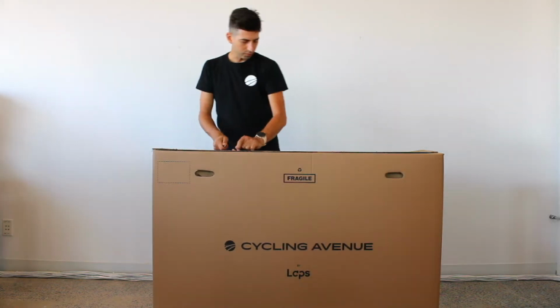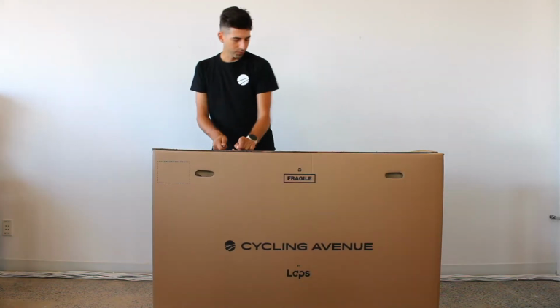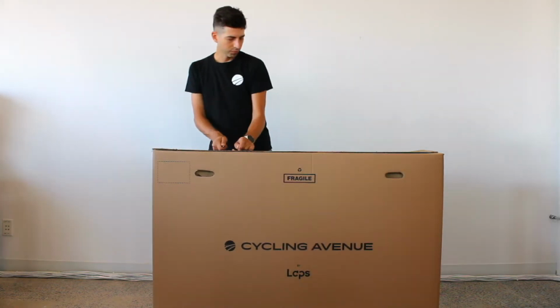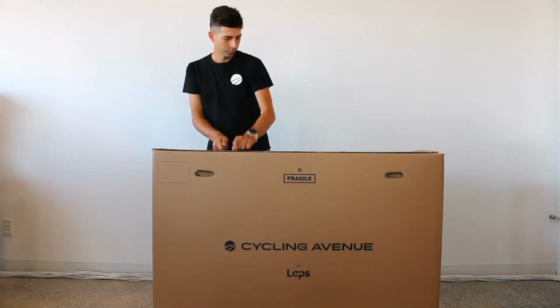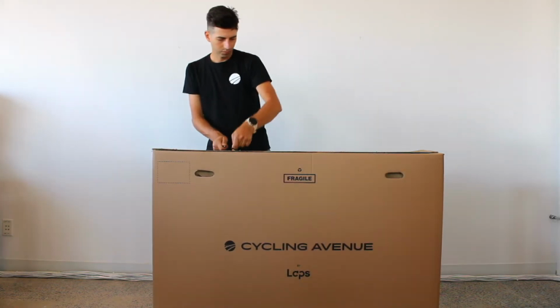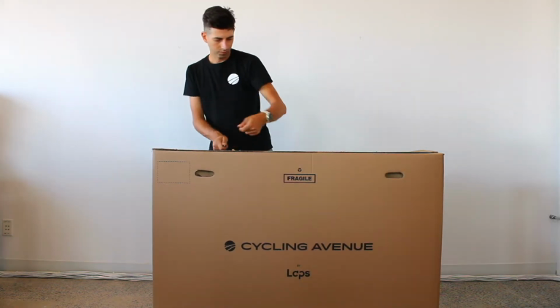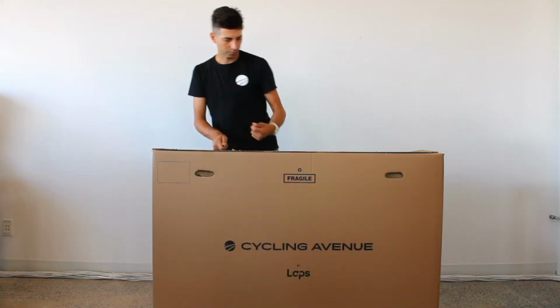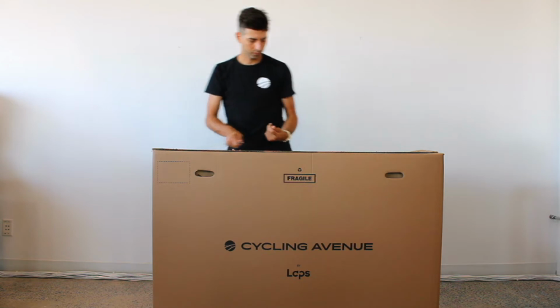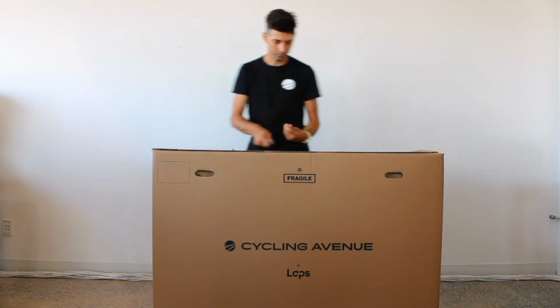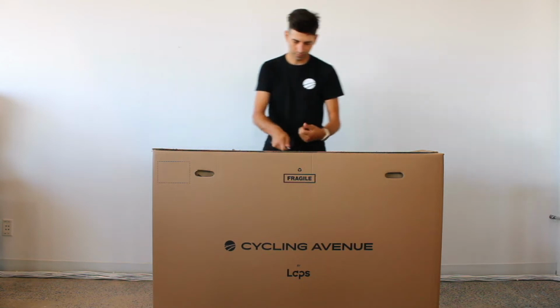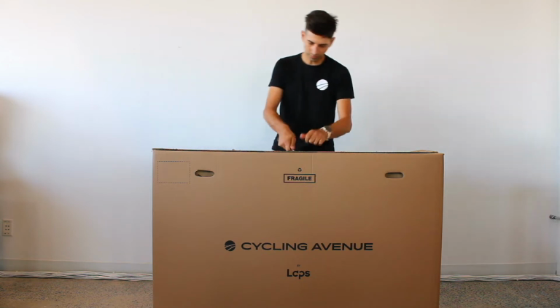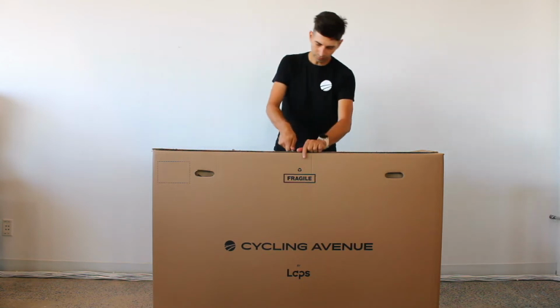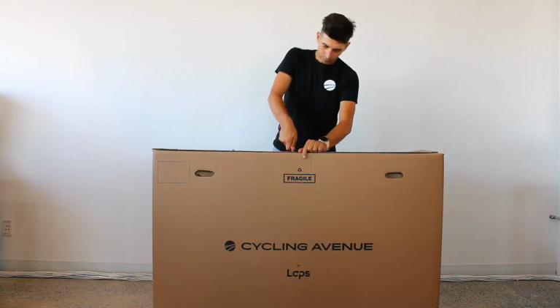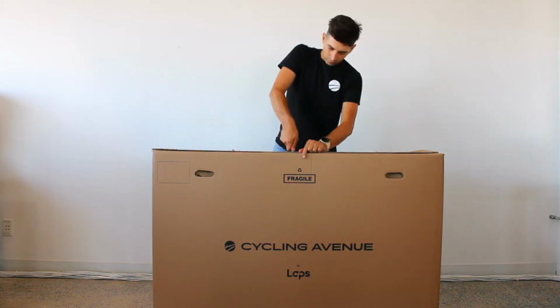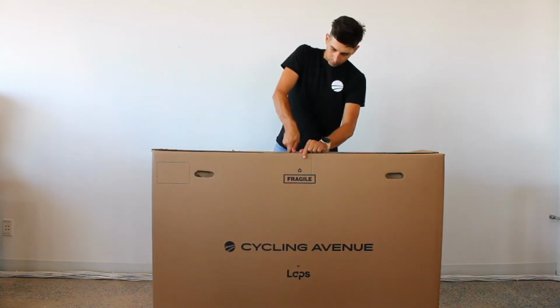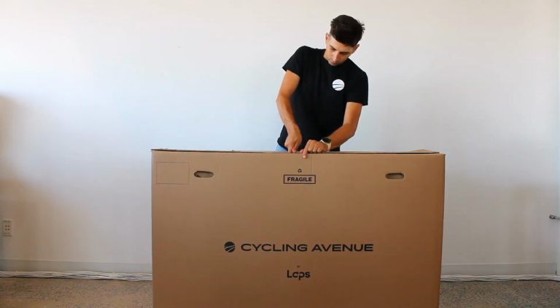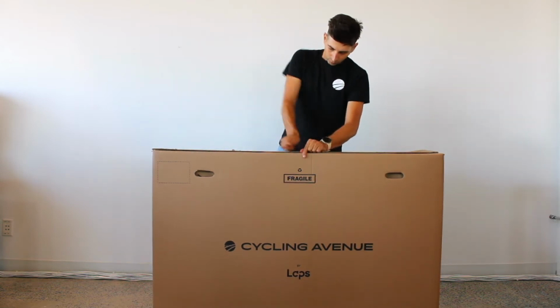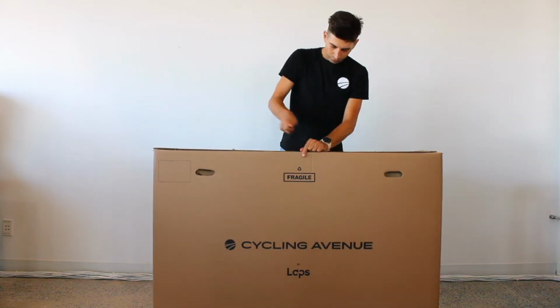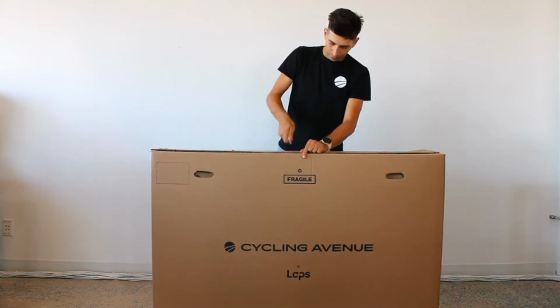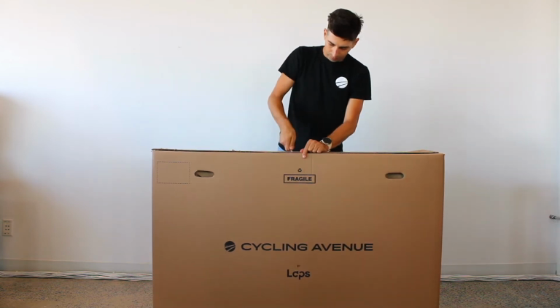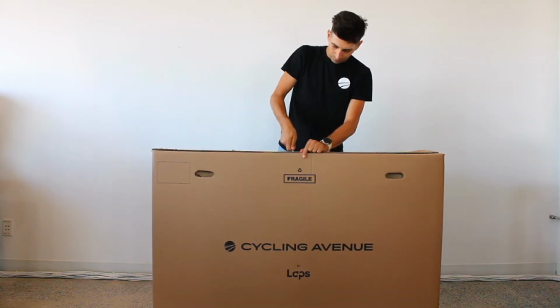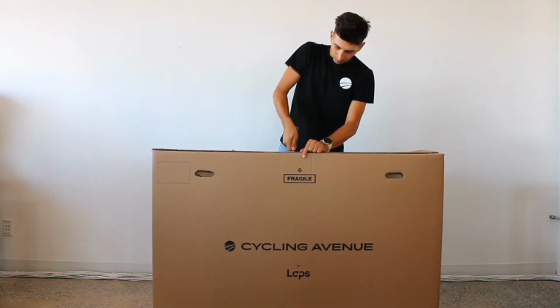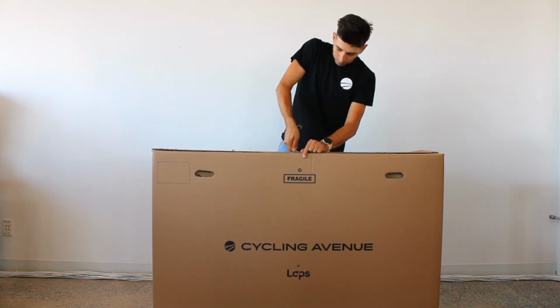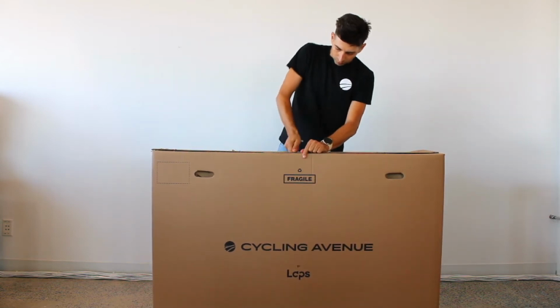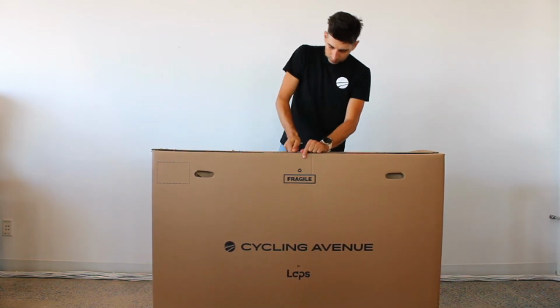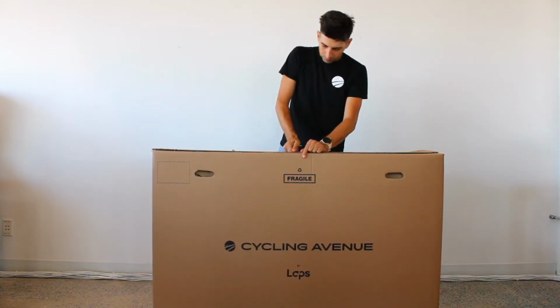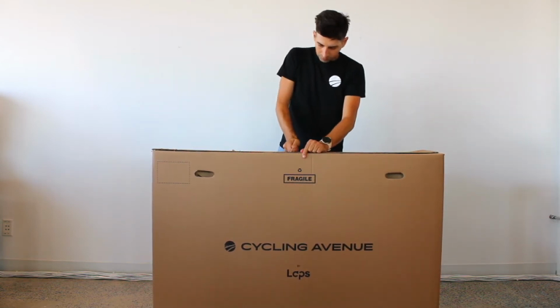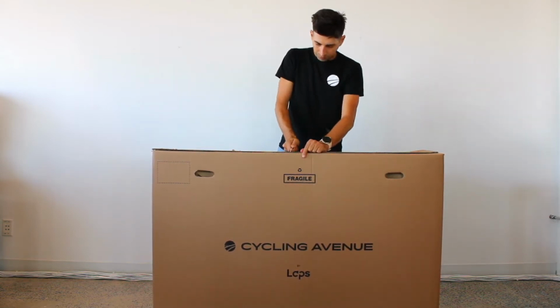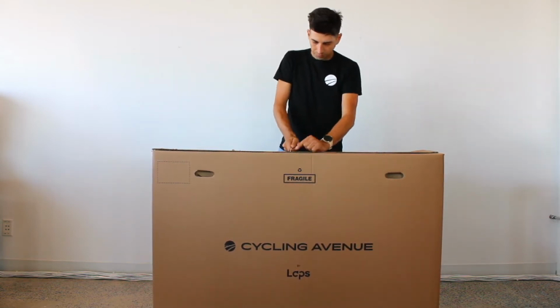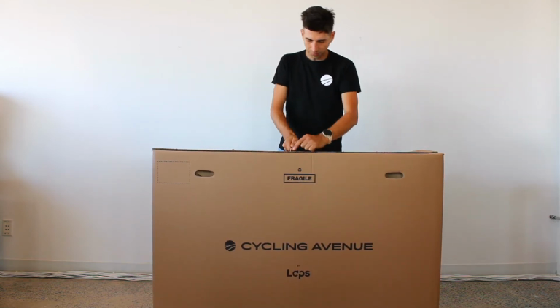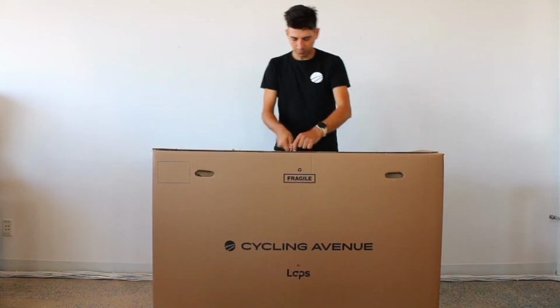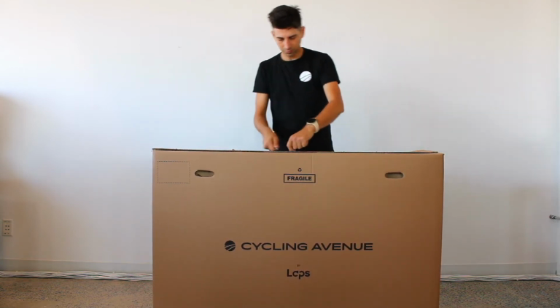If you need support at any point while assembling your bike, please feel free to contact our customer service agents.